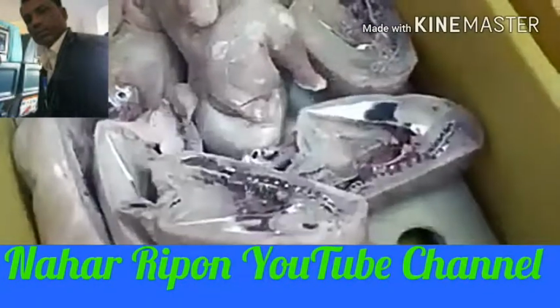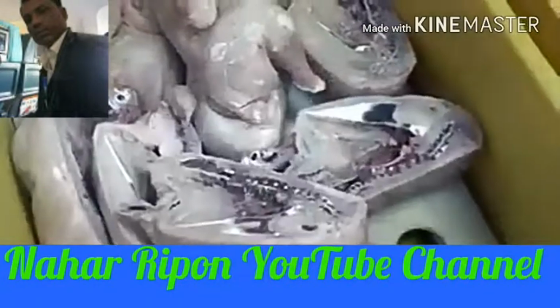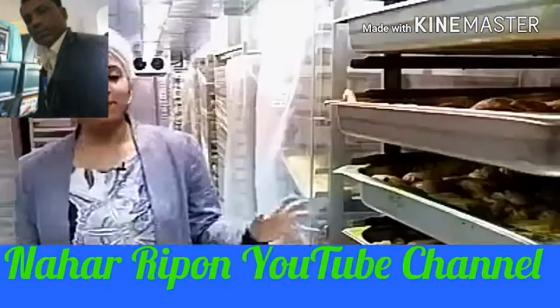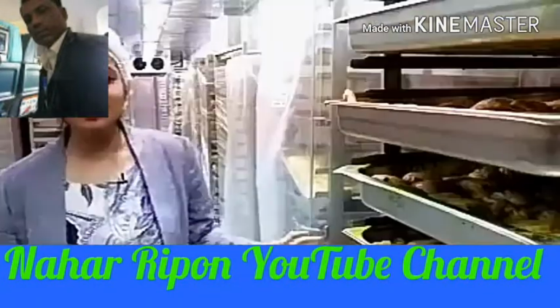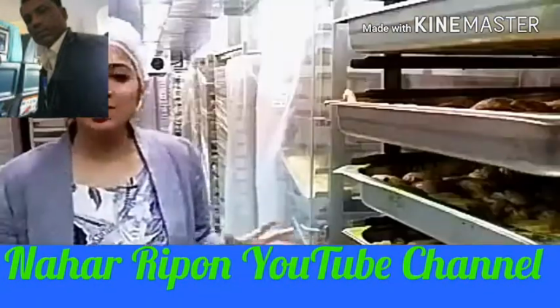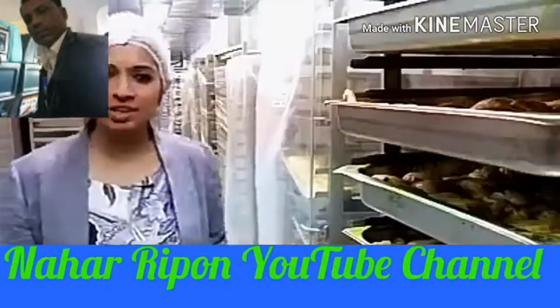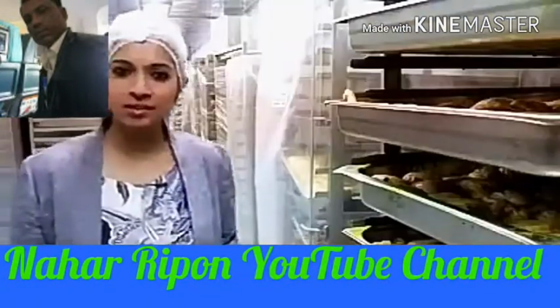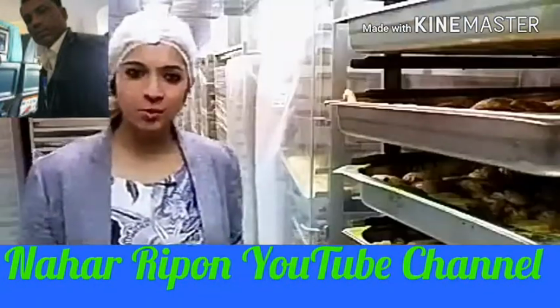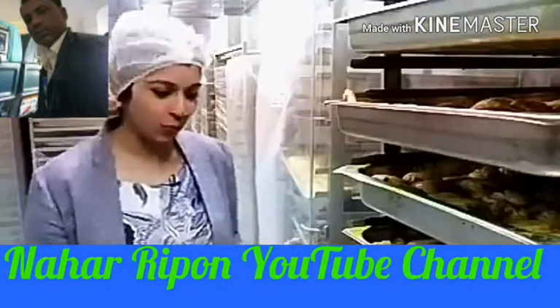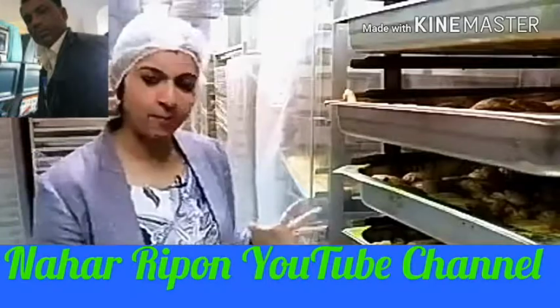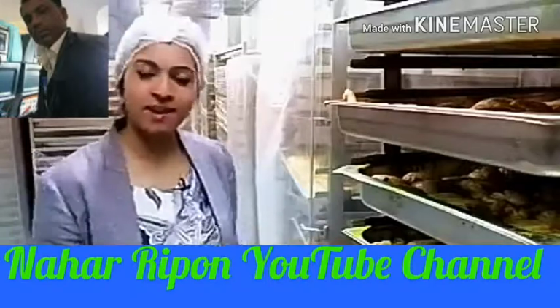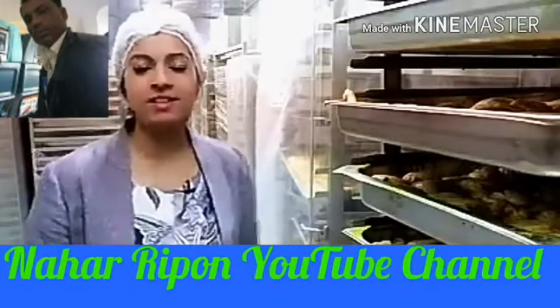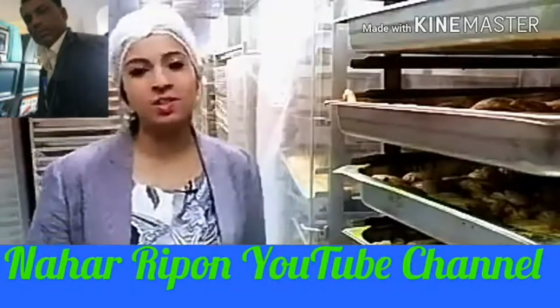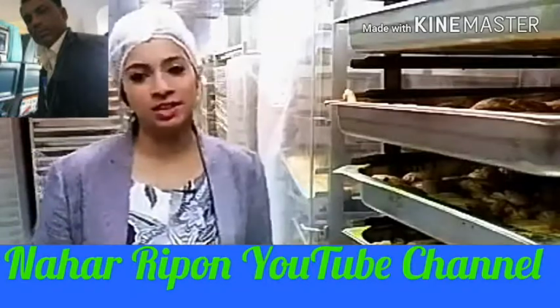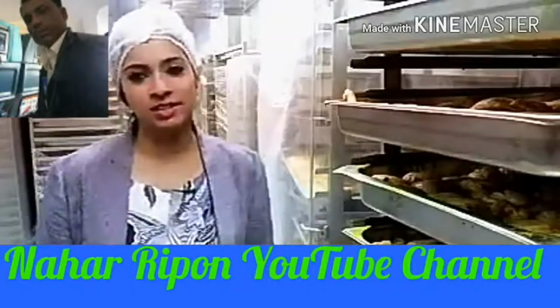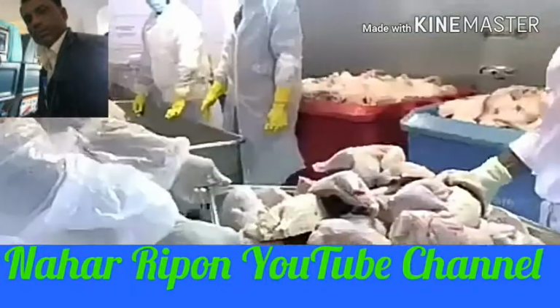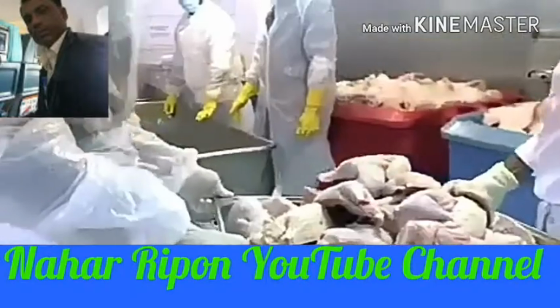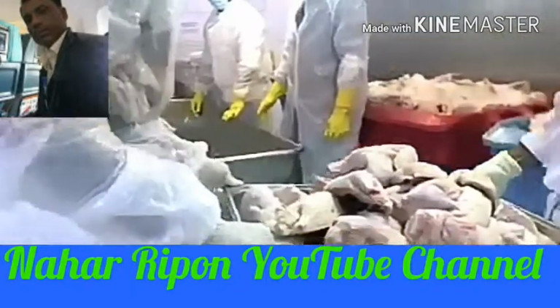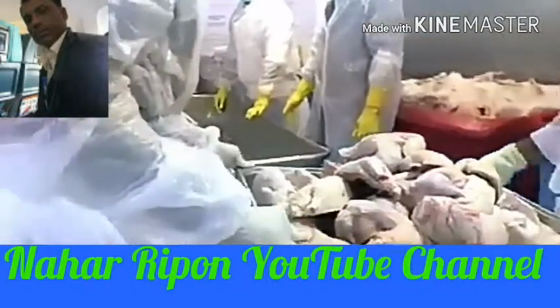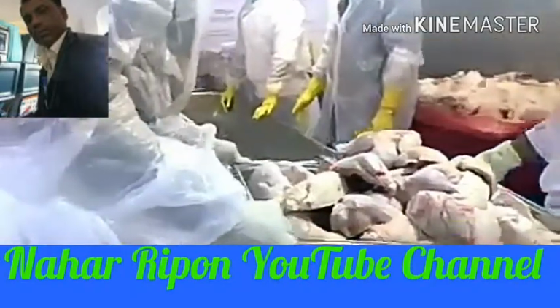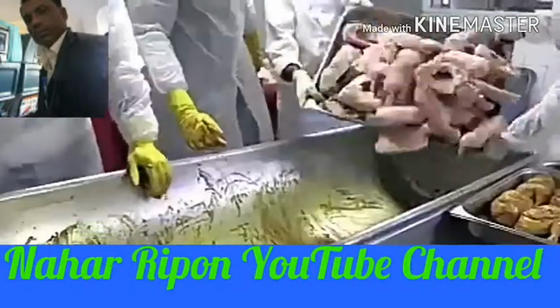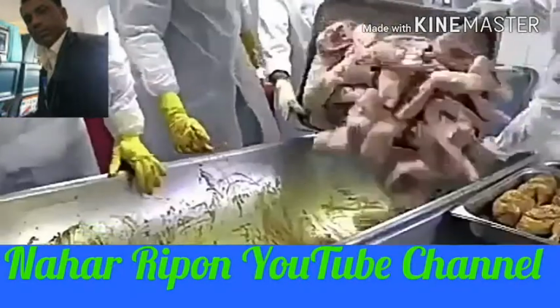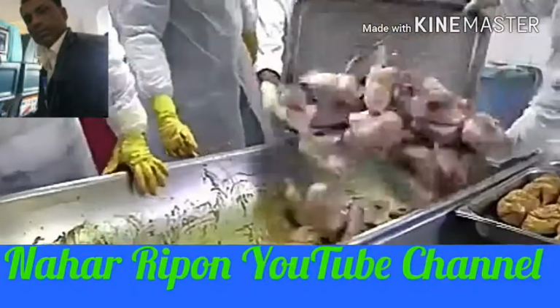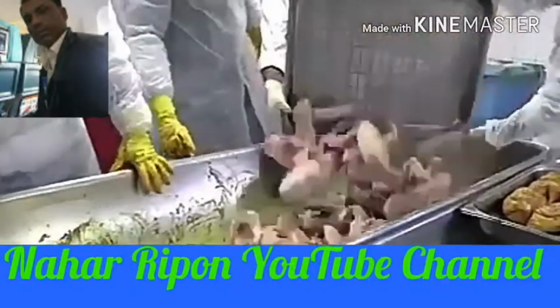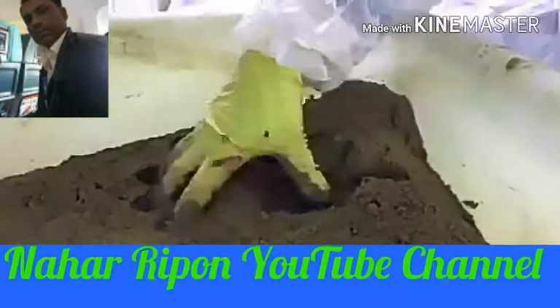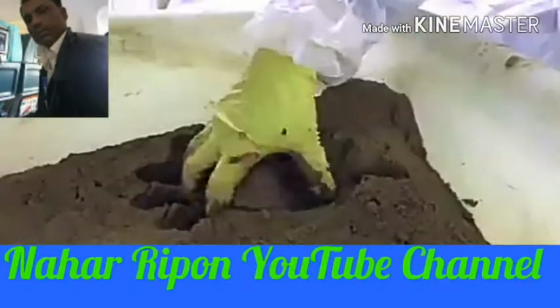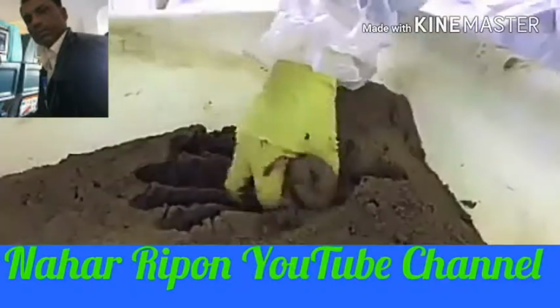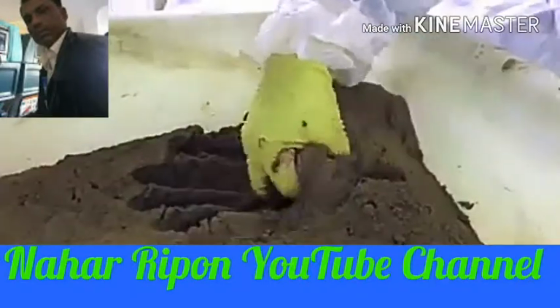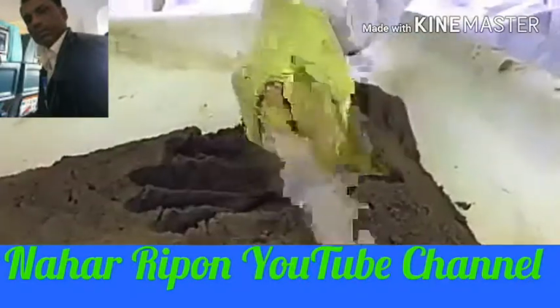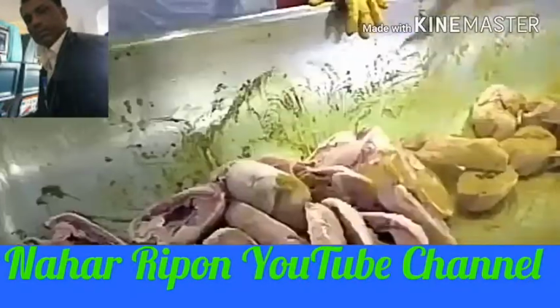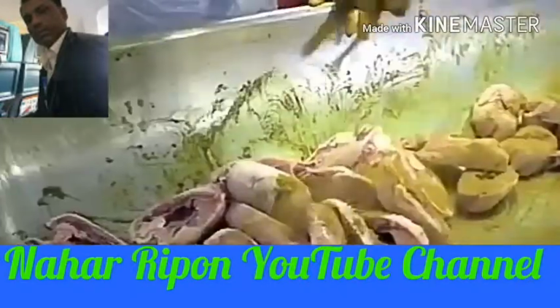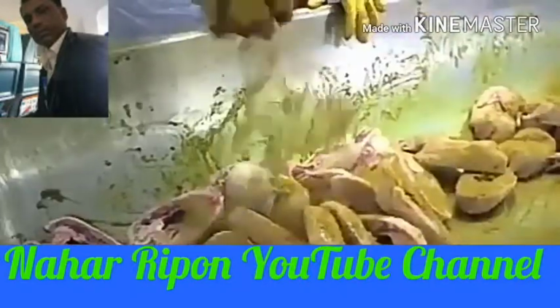This is a chiller room where marinated chickens are kept, and from here this chicken will directly go into the oven.